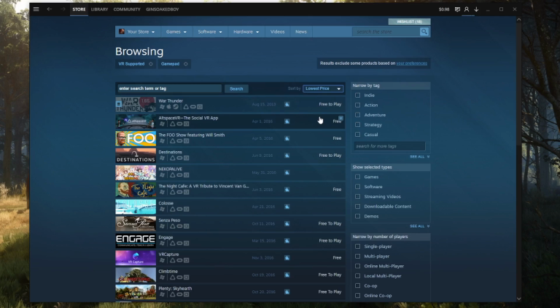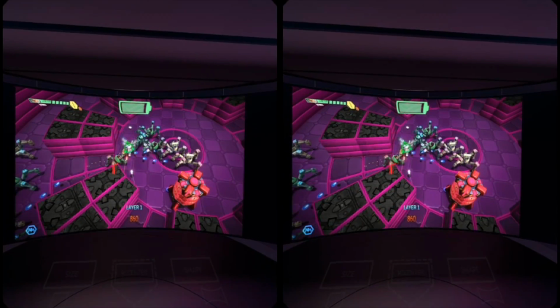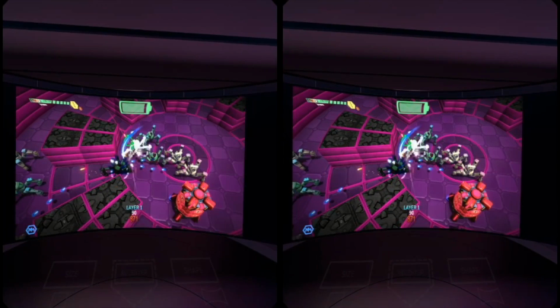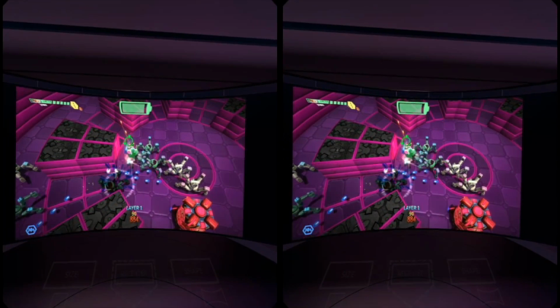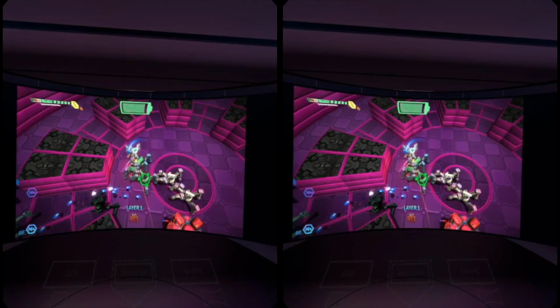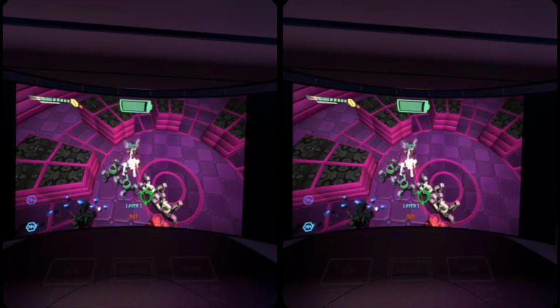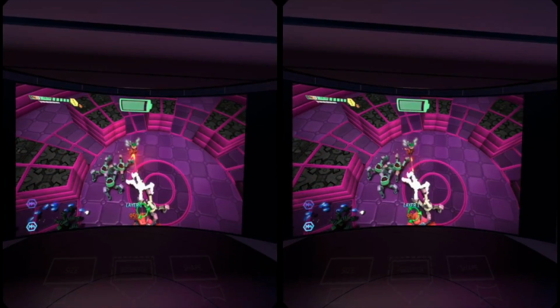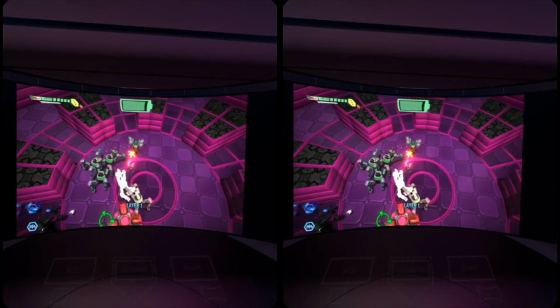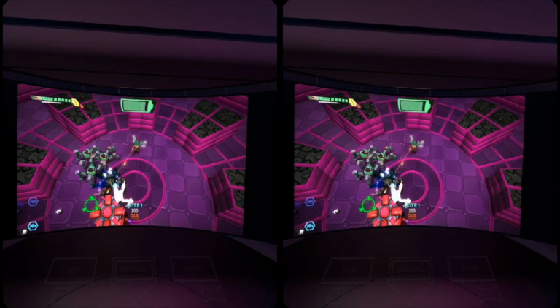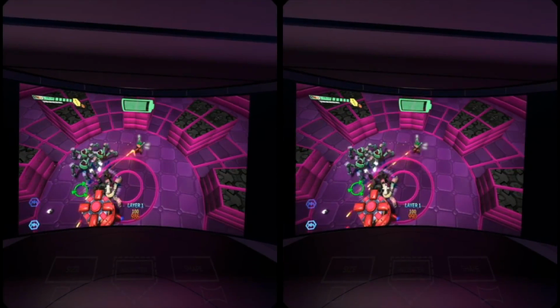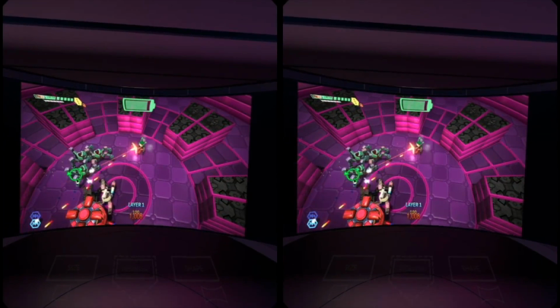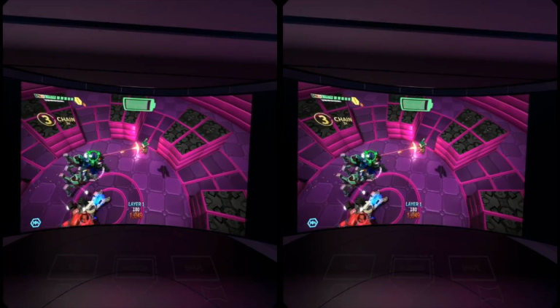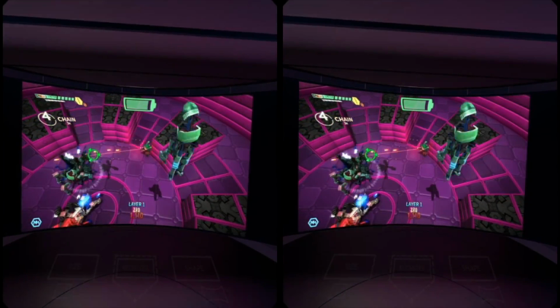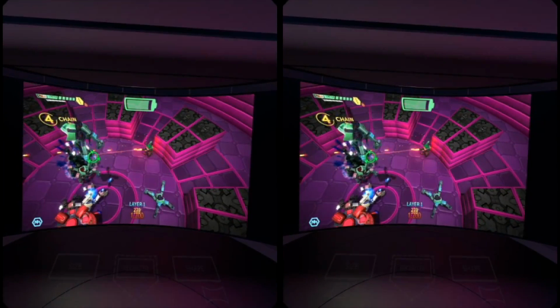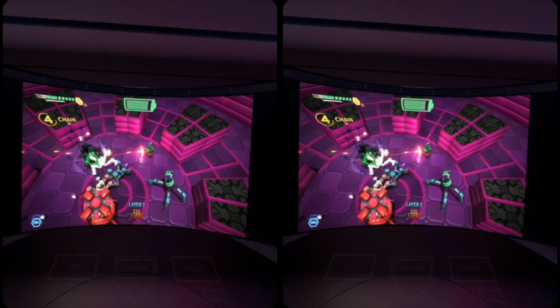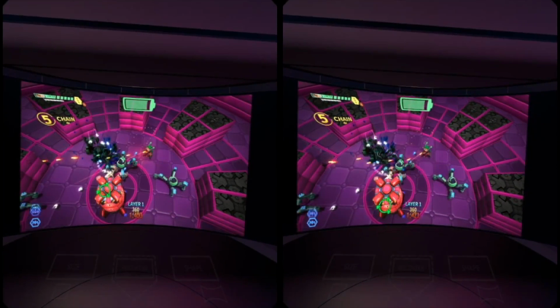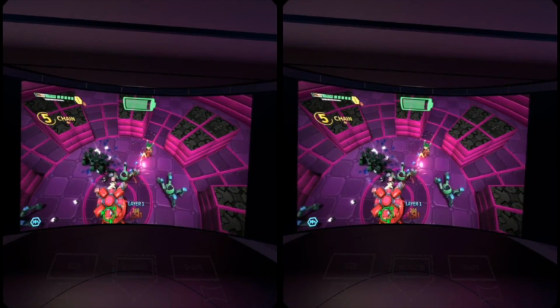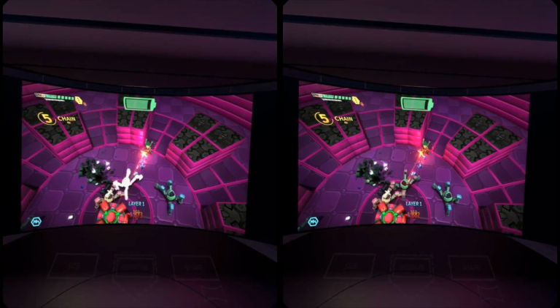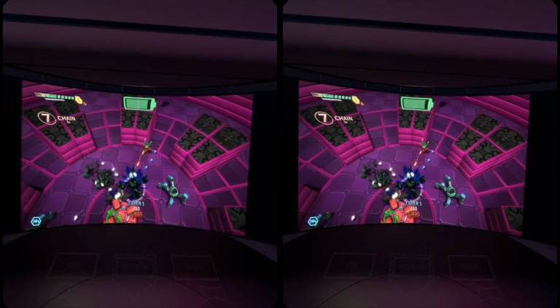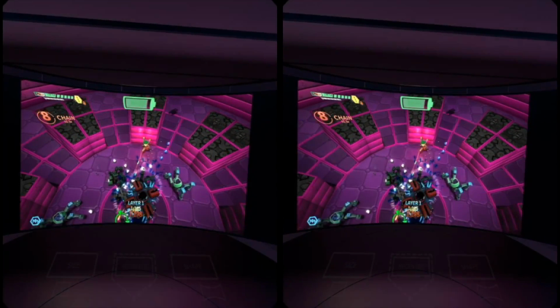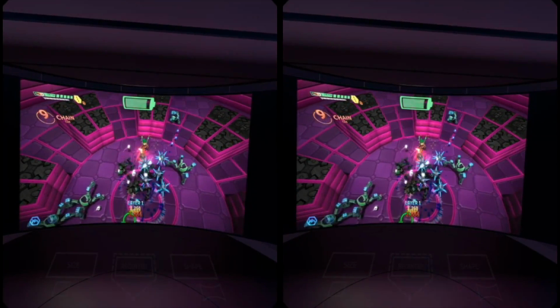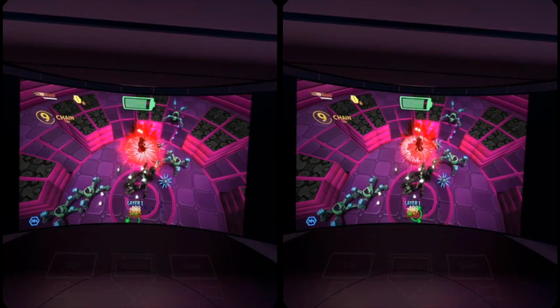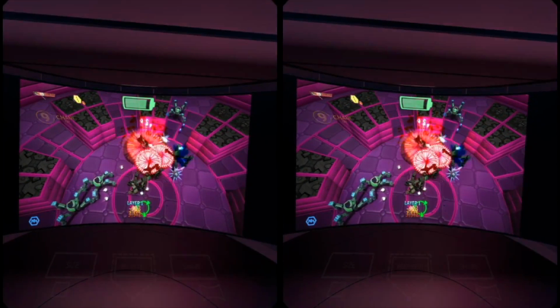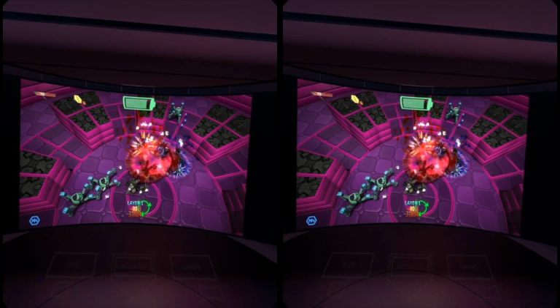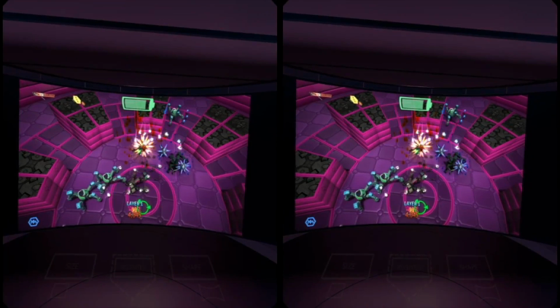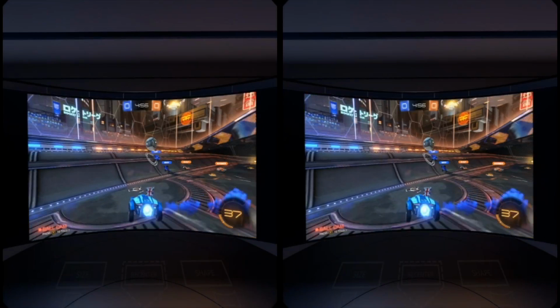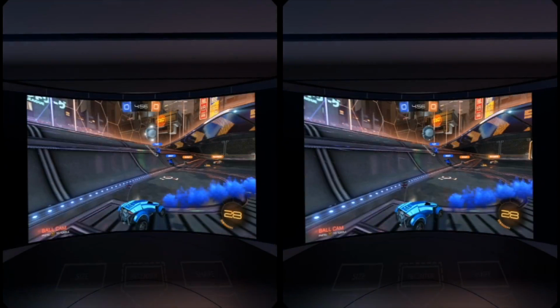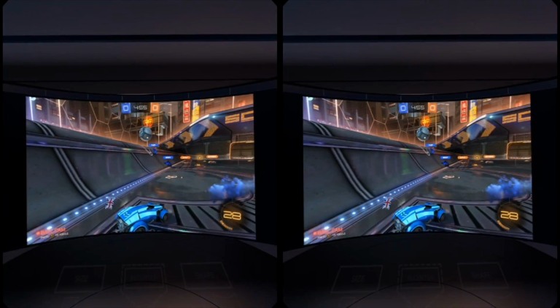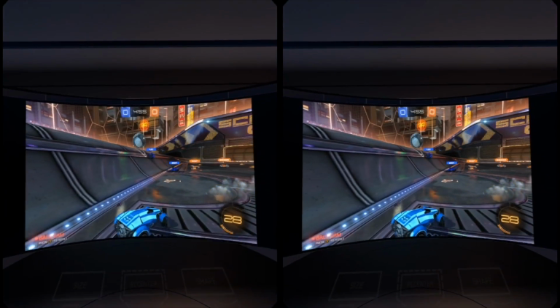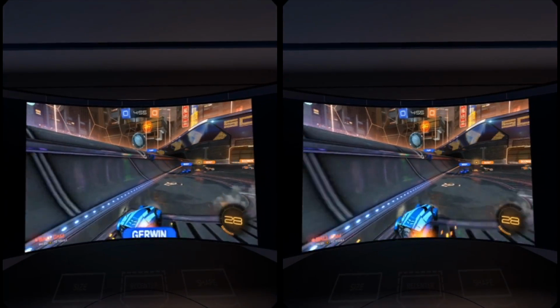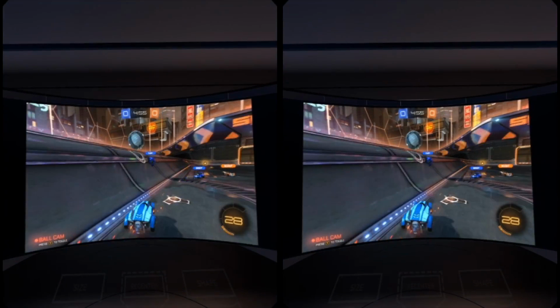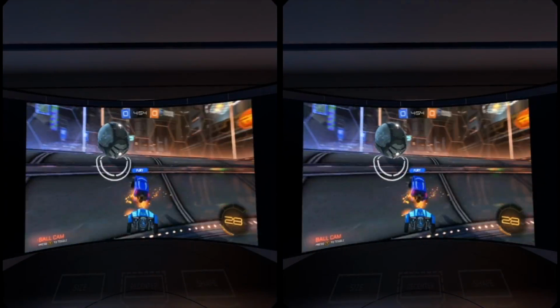You can also launch any of your non-VR games into Cinema Mode, which simulates playing the game on a big screen.